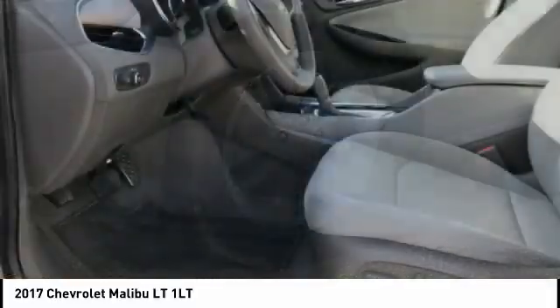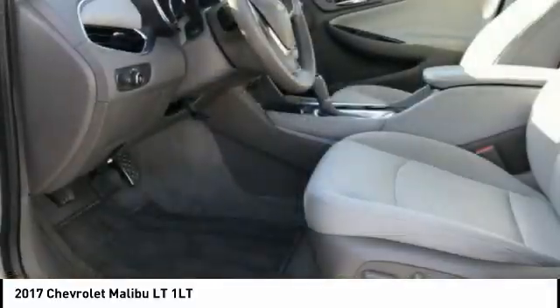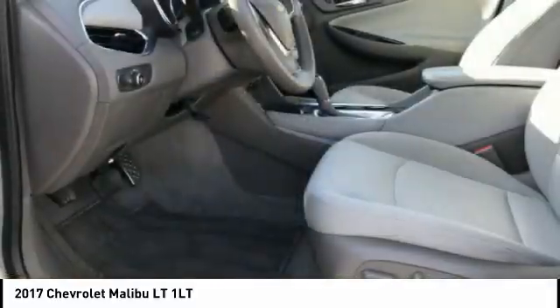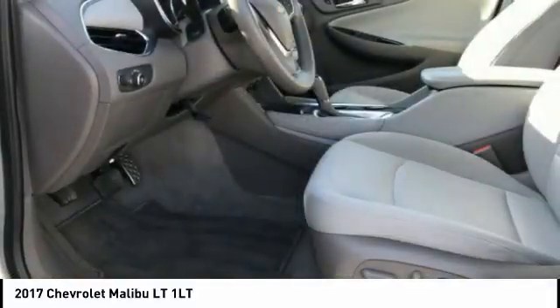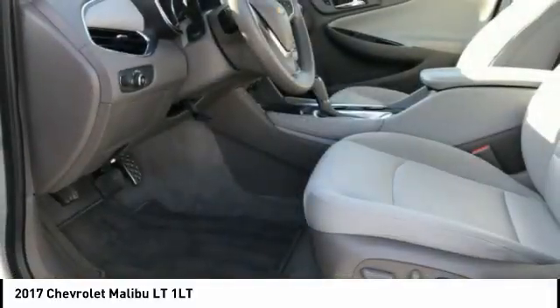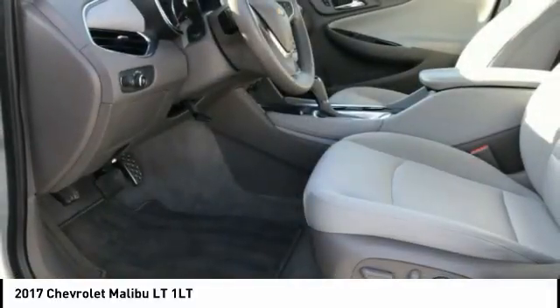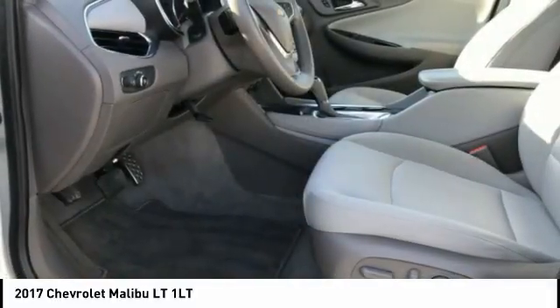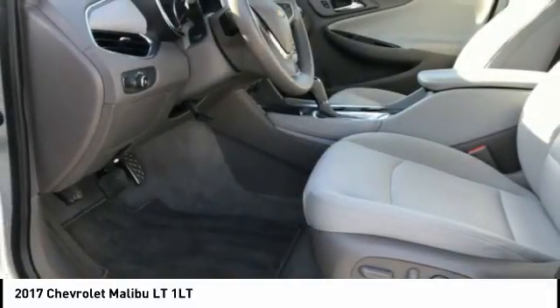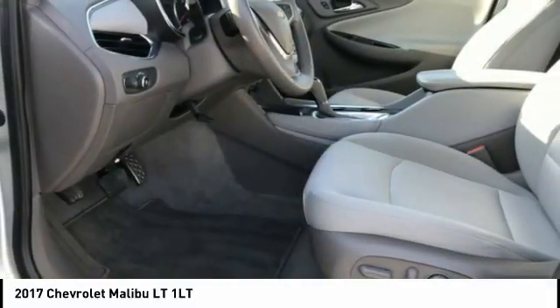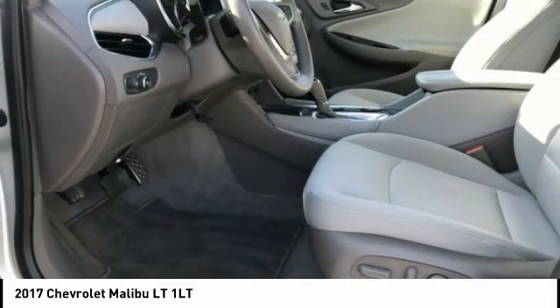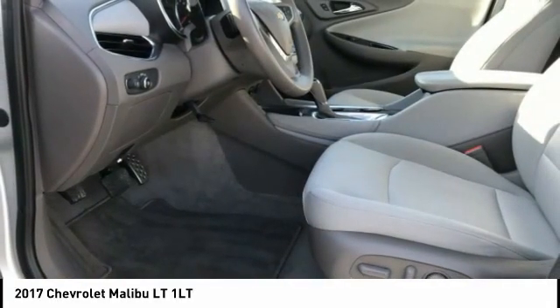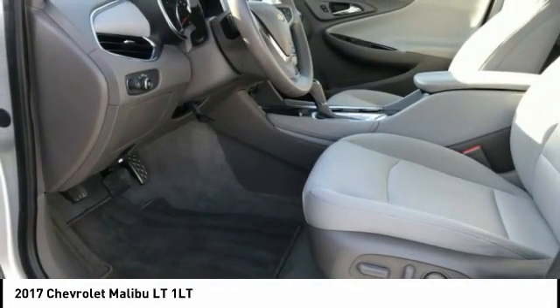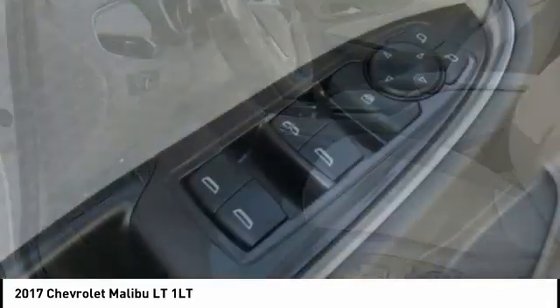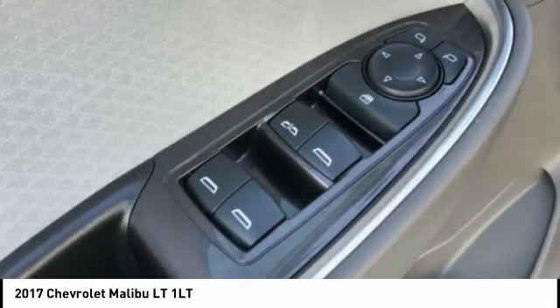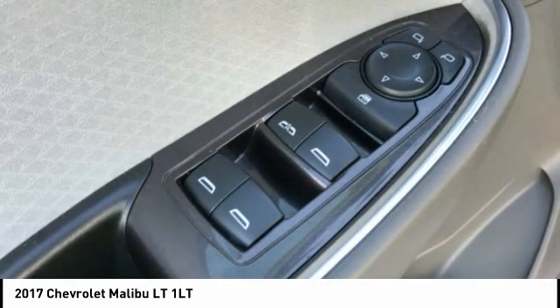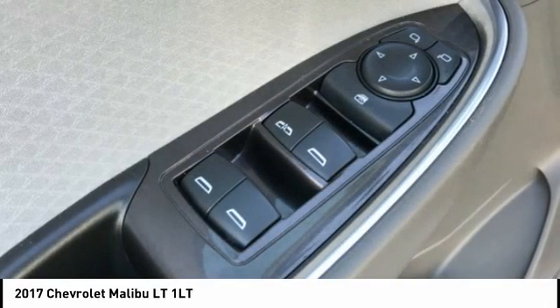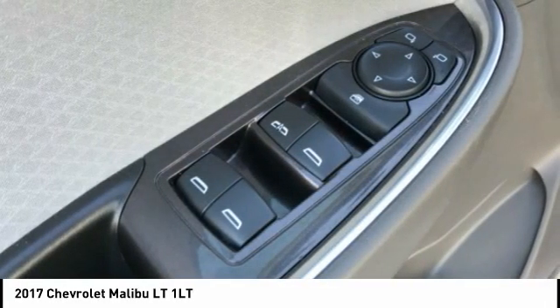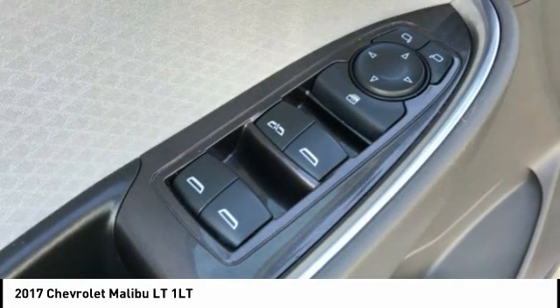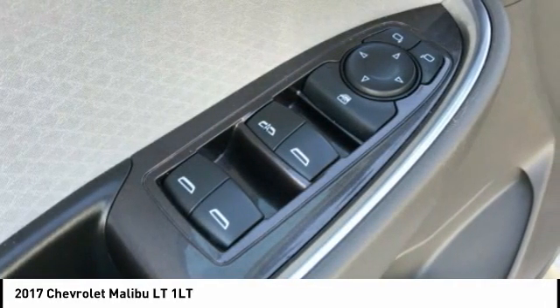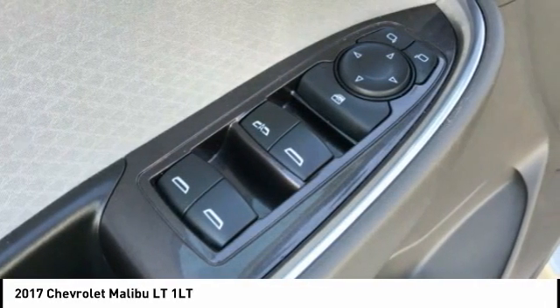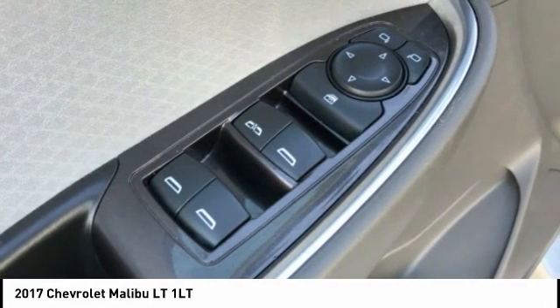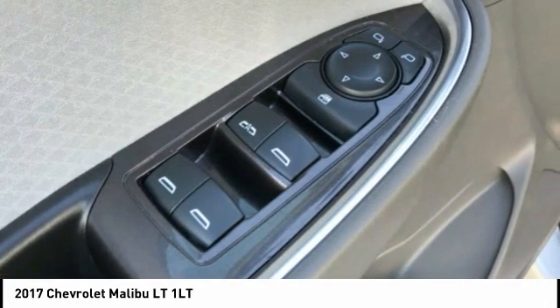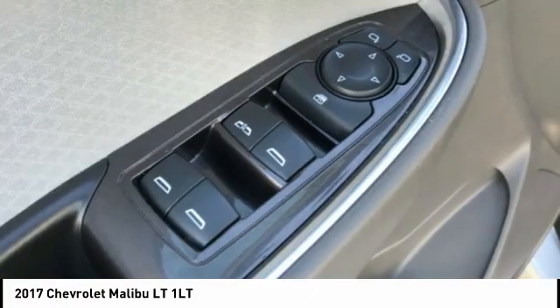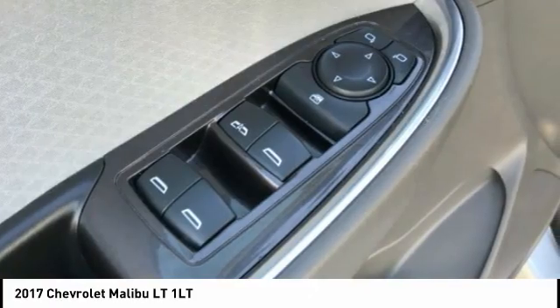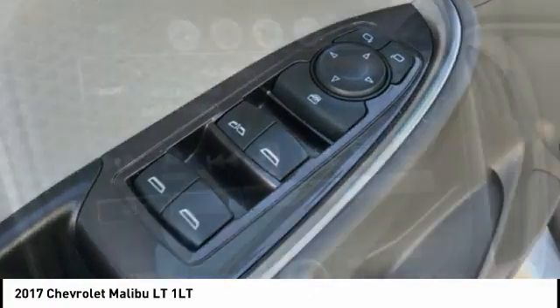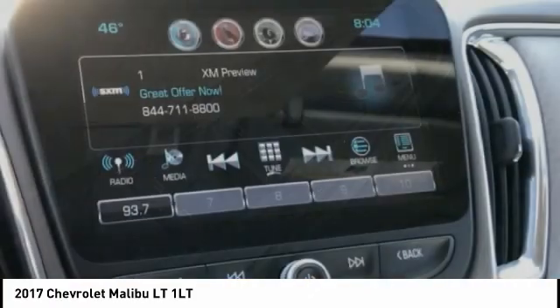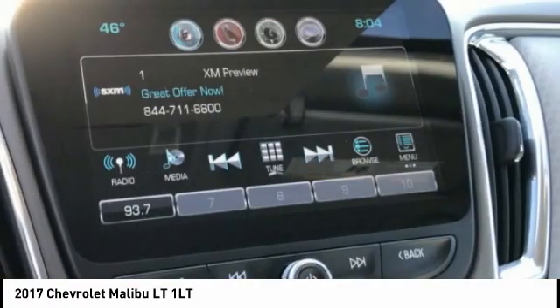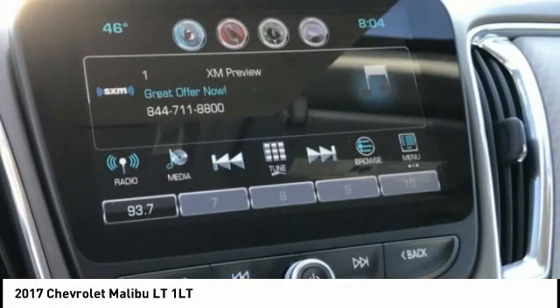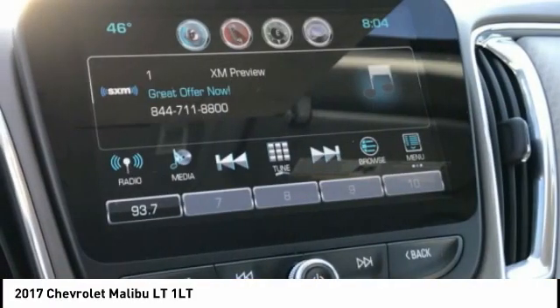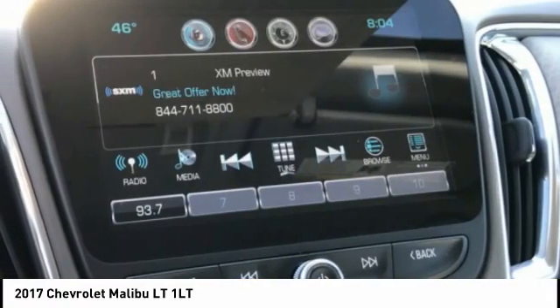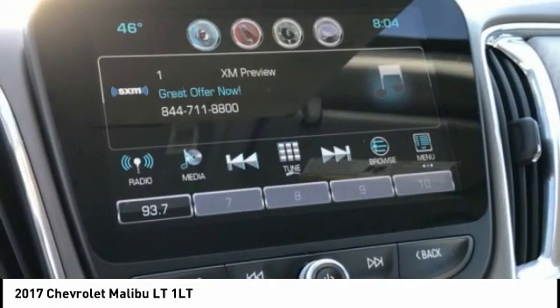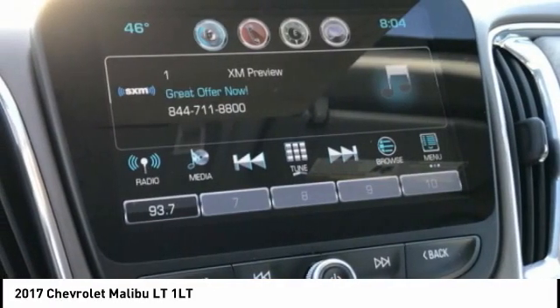Trip computer, power windows, power steering — wouldn't you look great in this vehicle? Stop in today and see for yourself.